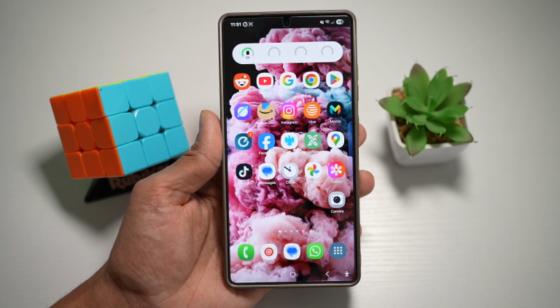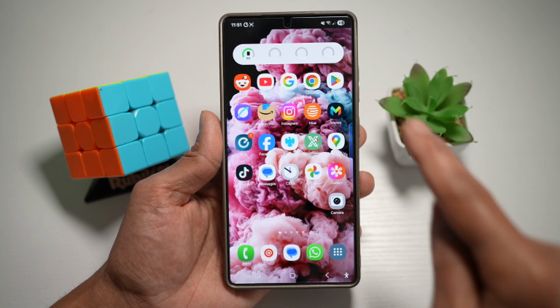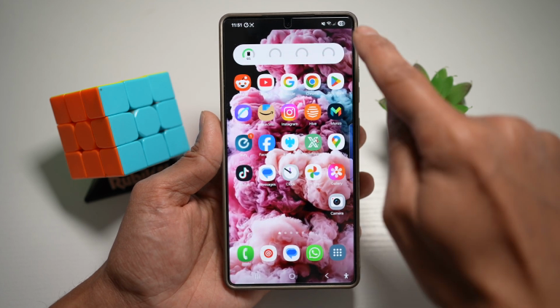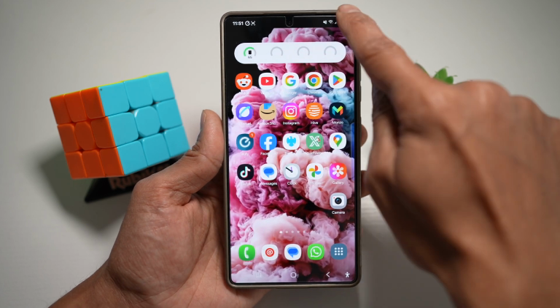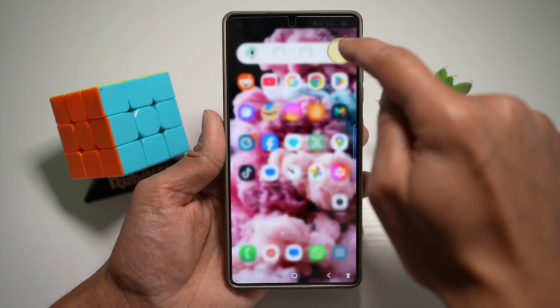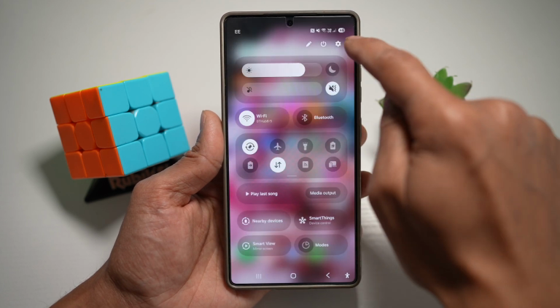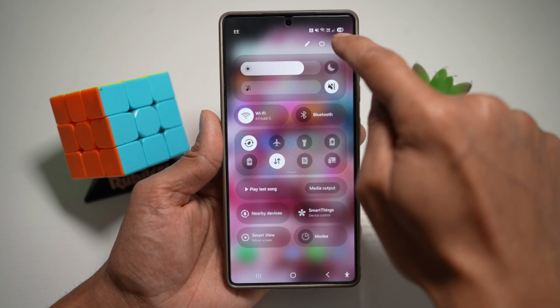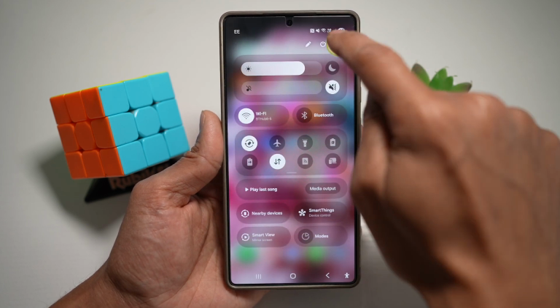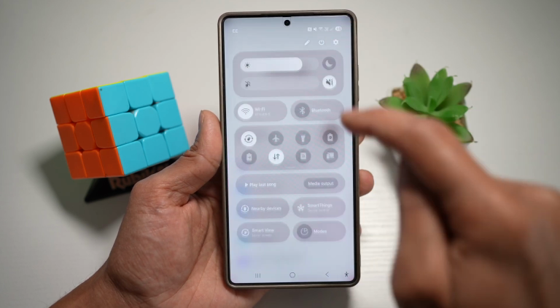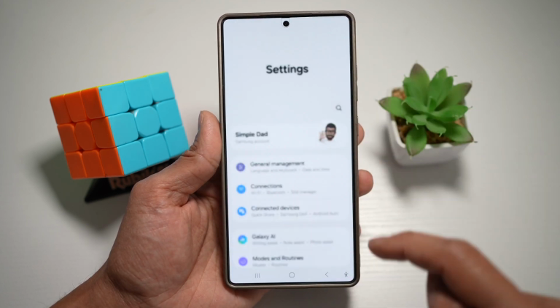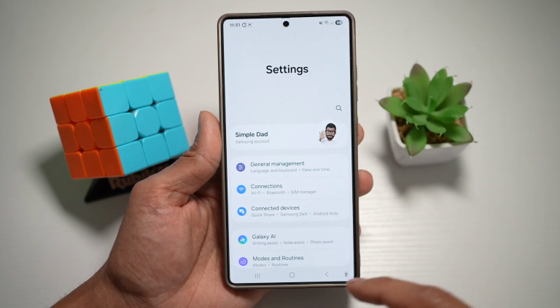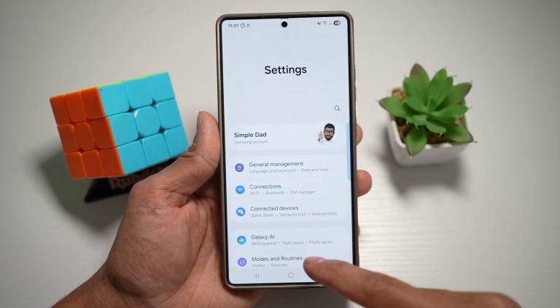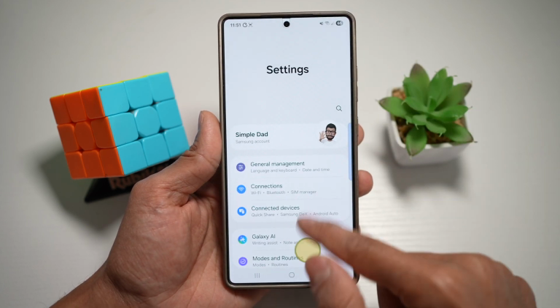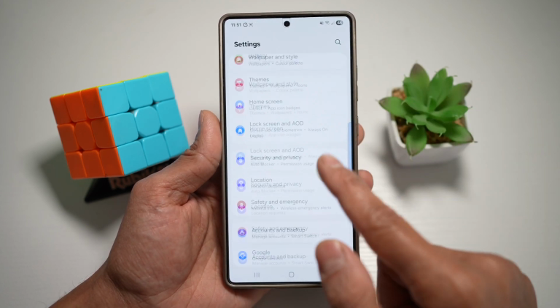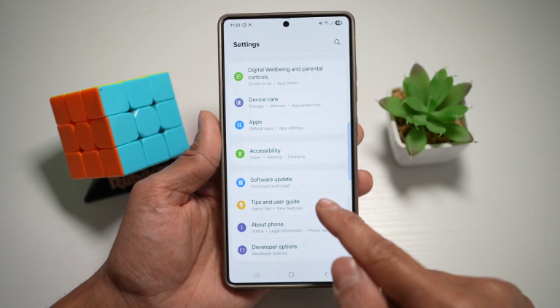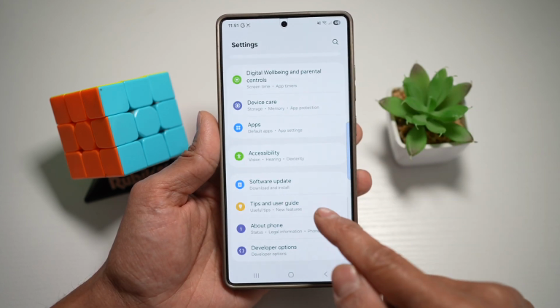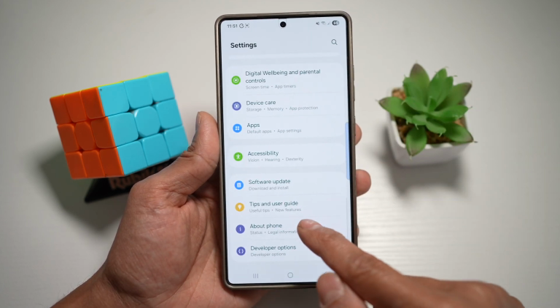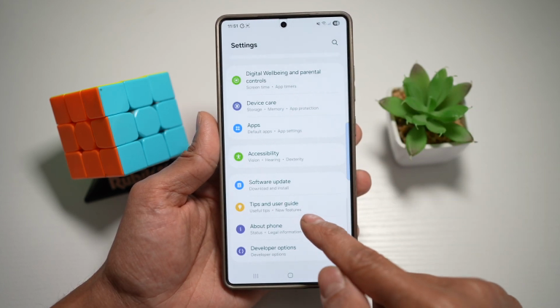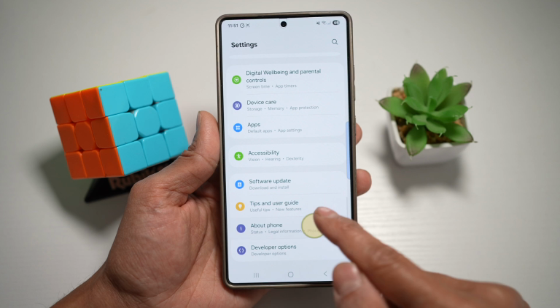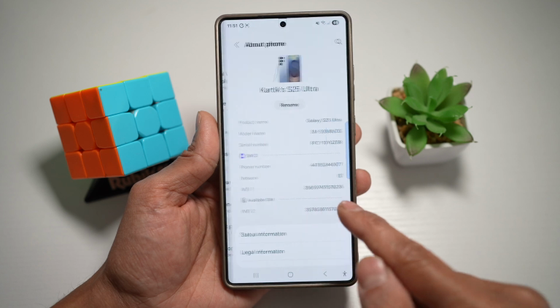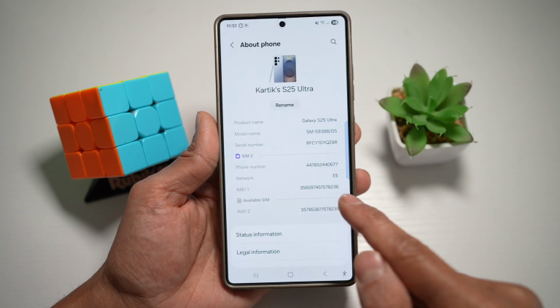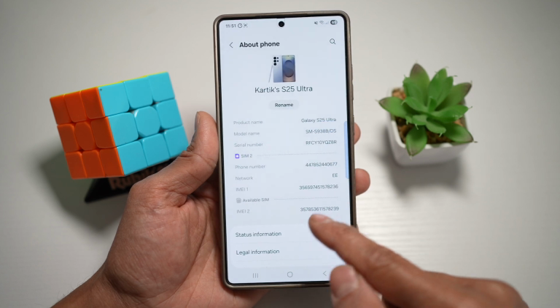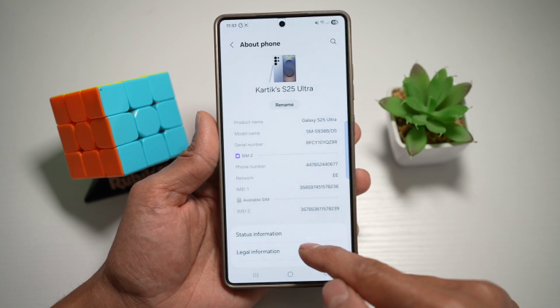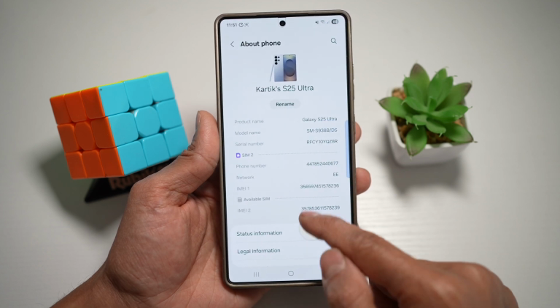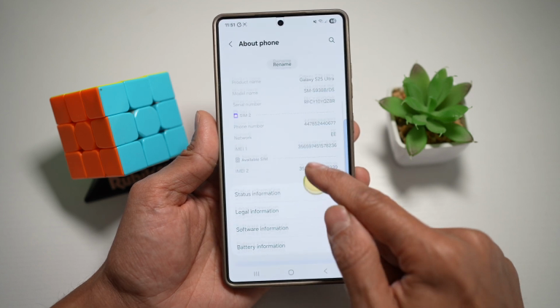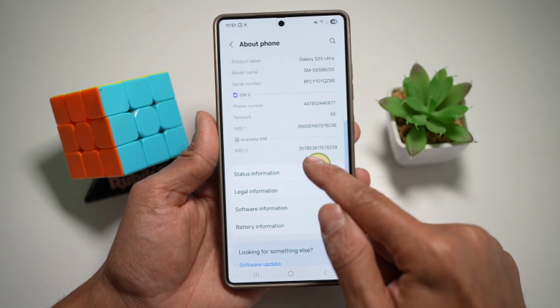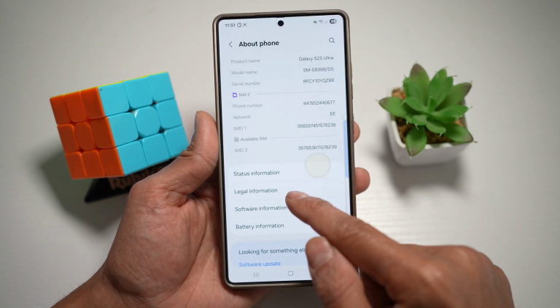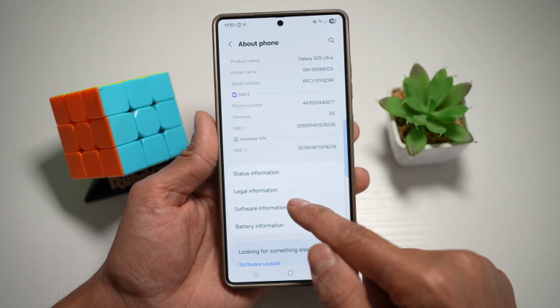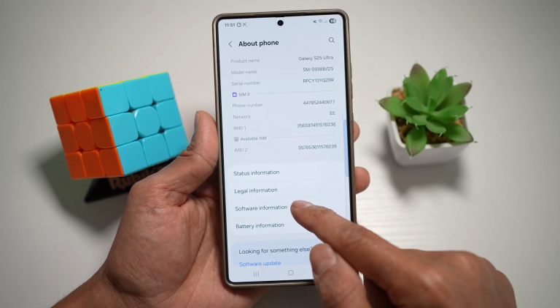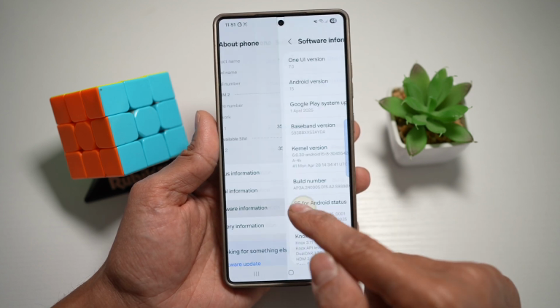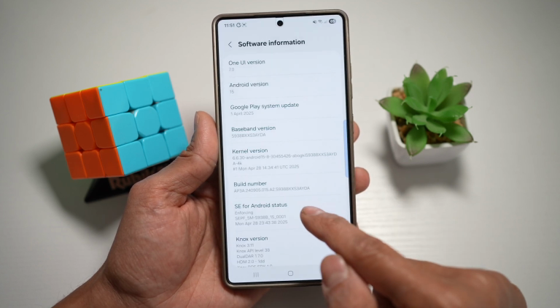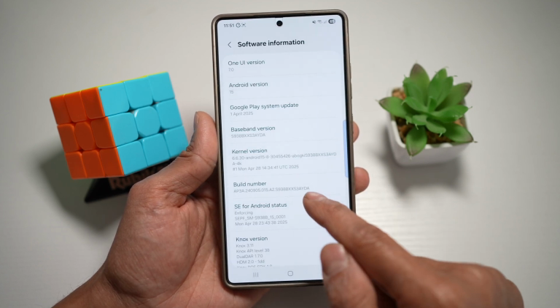So let me show you how to do this. We need to go ahead and open up Settings, scroll down and find About Phone, then scroll down and find Software Information.